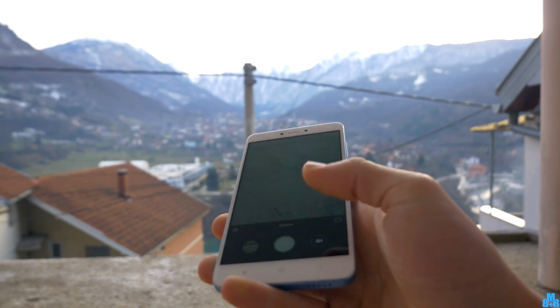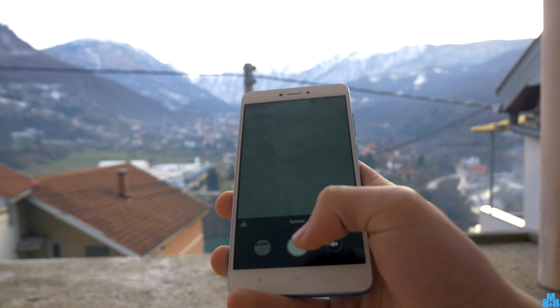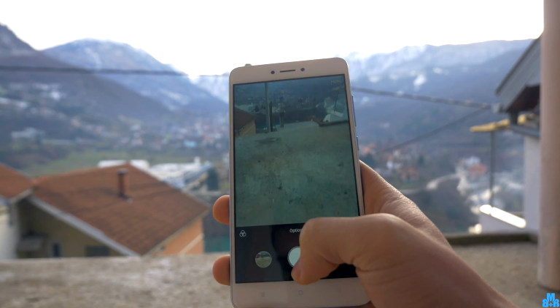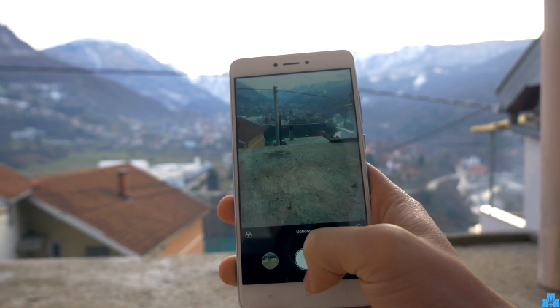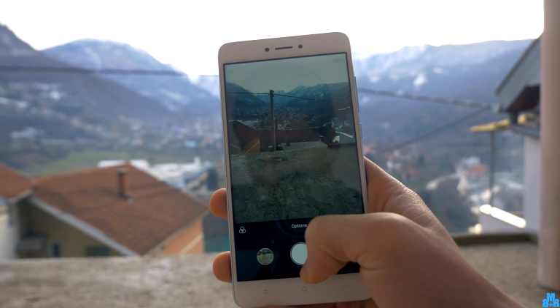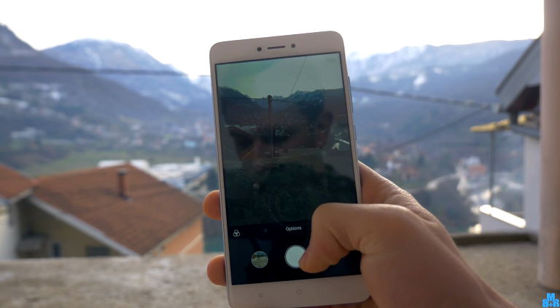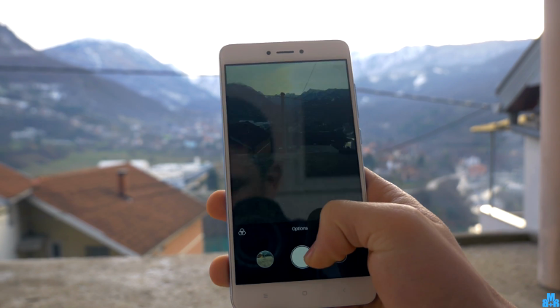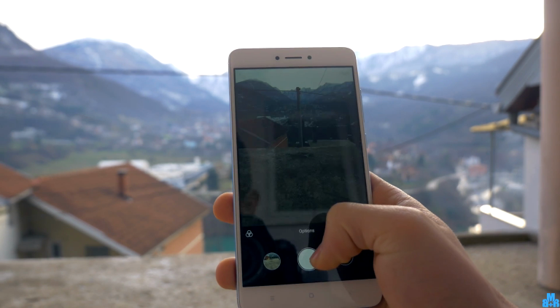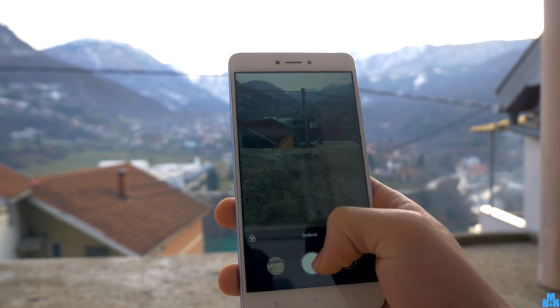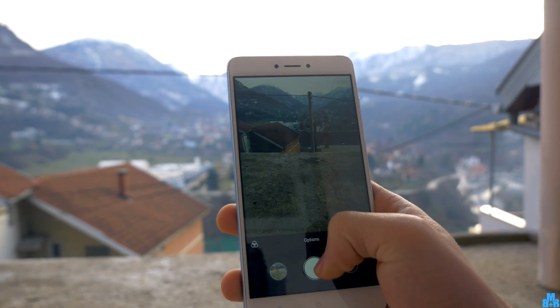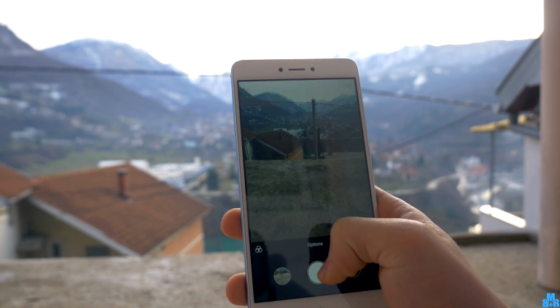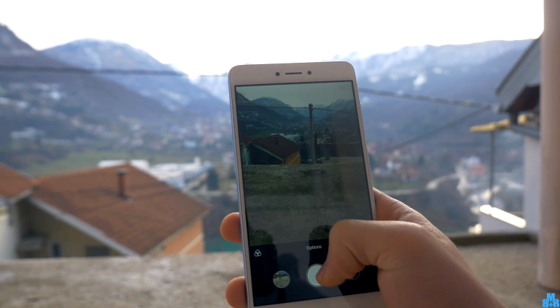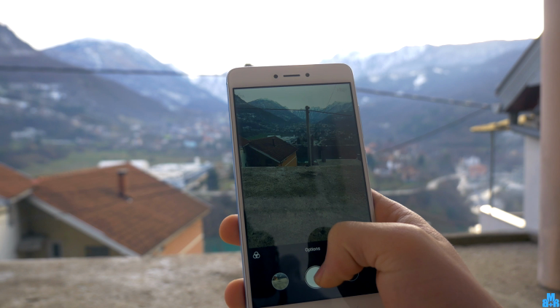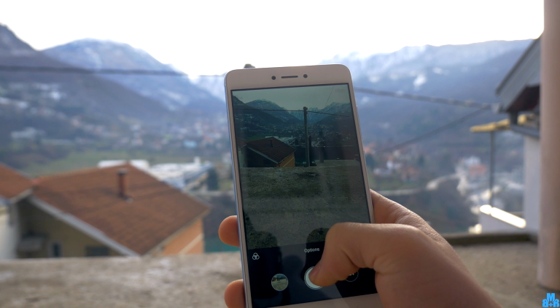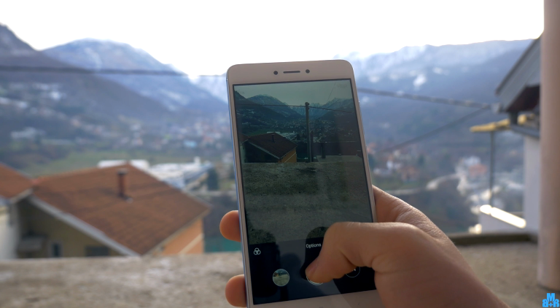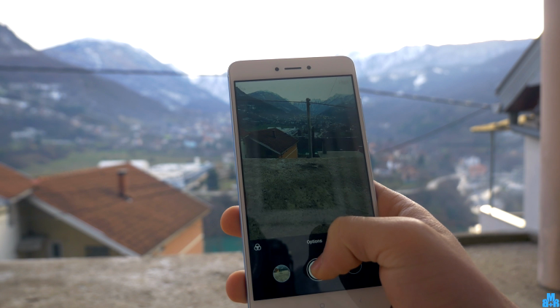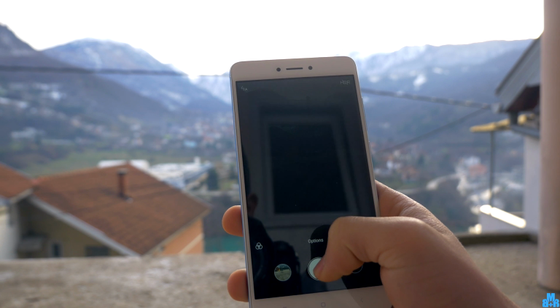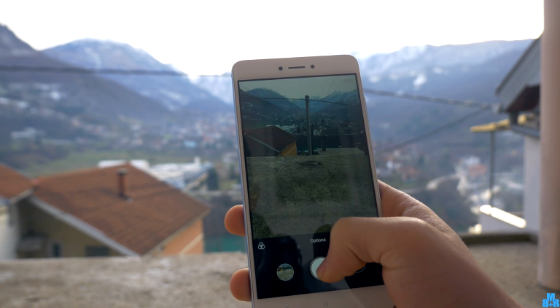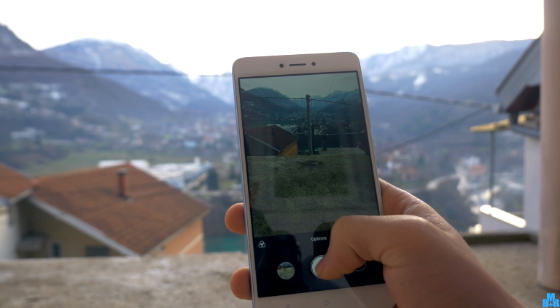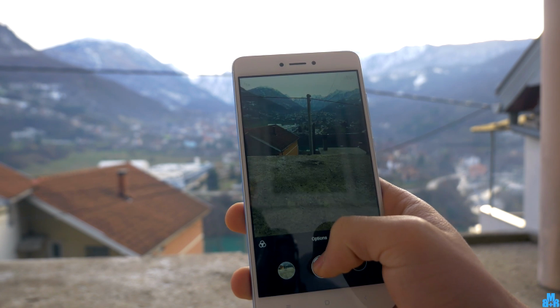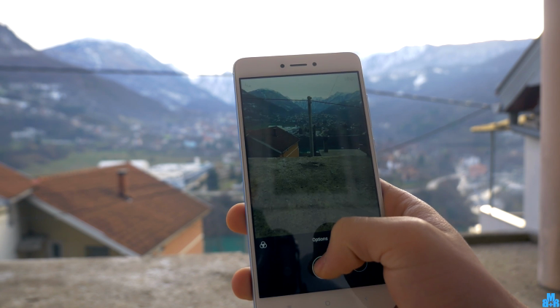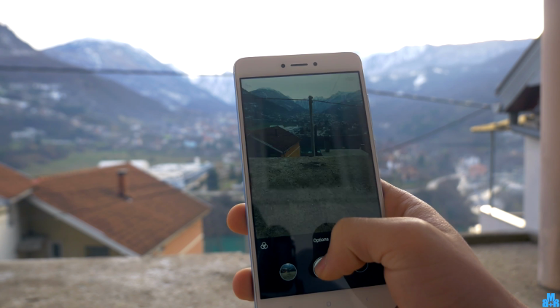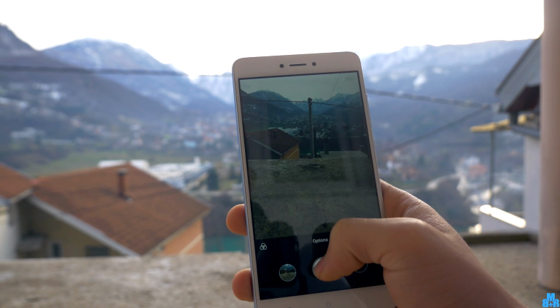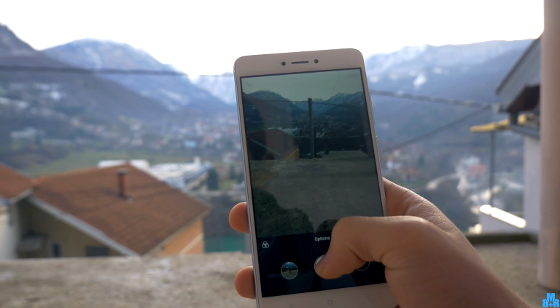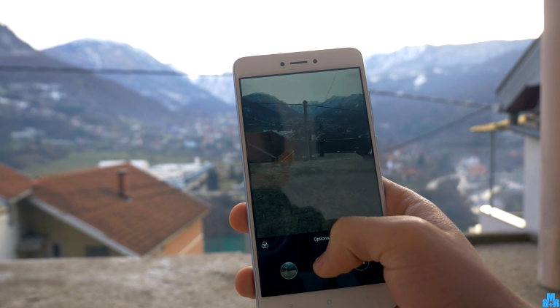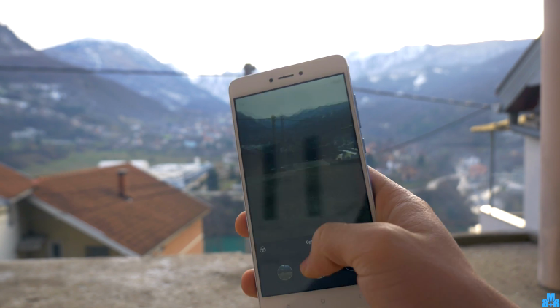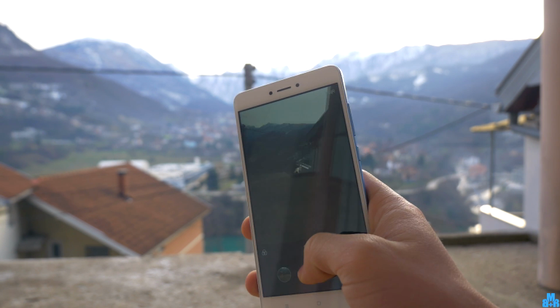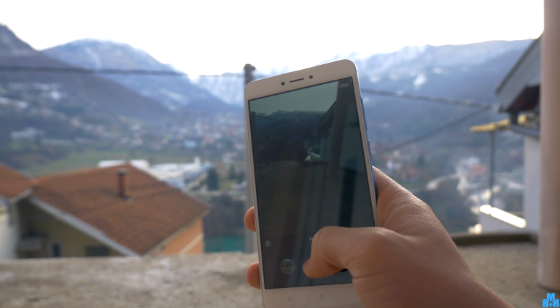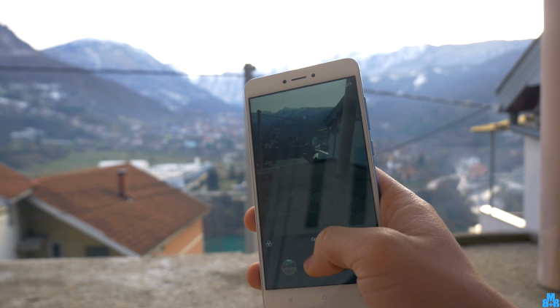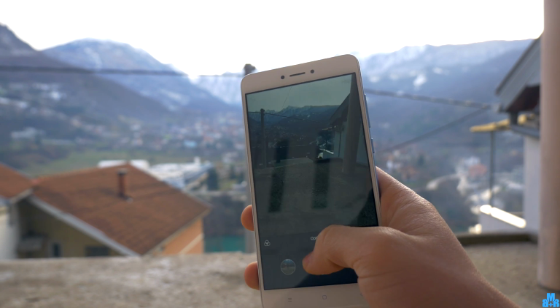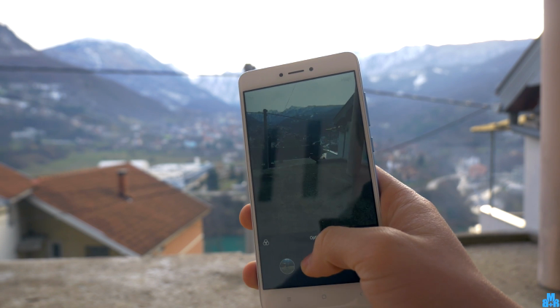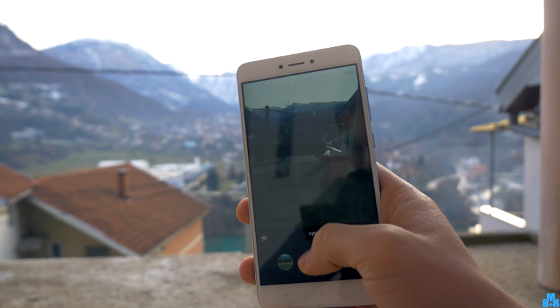This affects the rear camera, and I am not sure if this is the case for the front camera as well. Now just follow my steps.